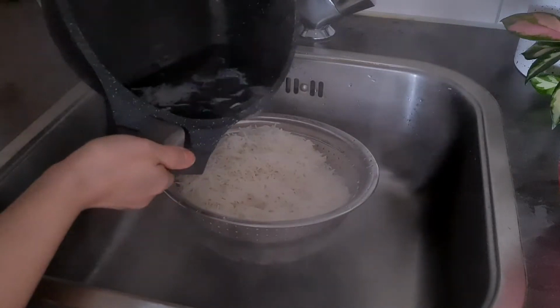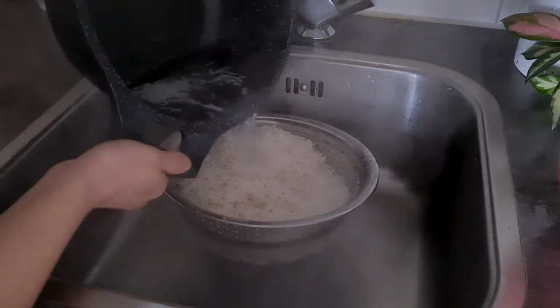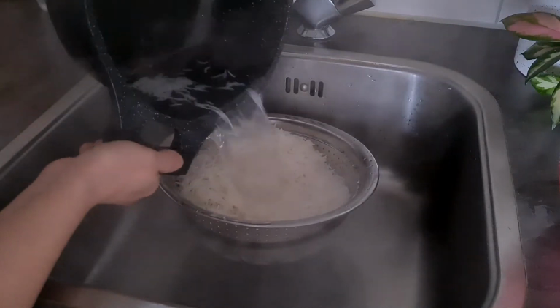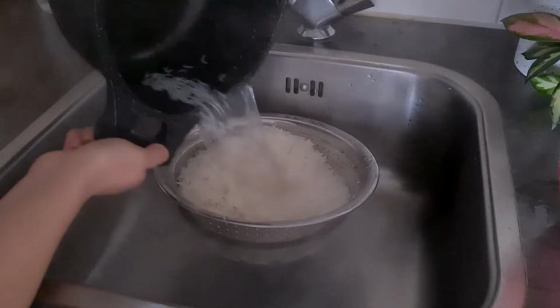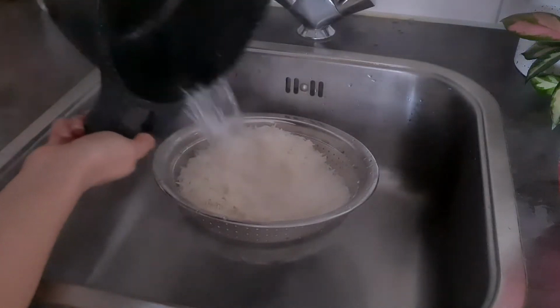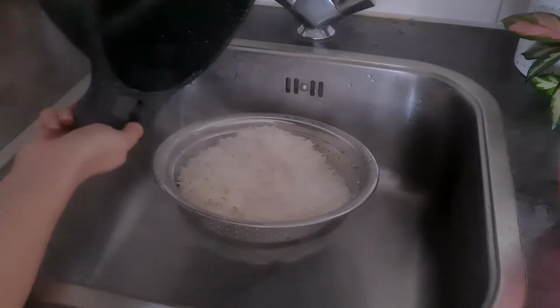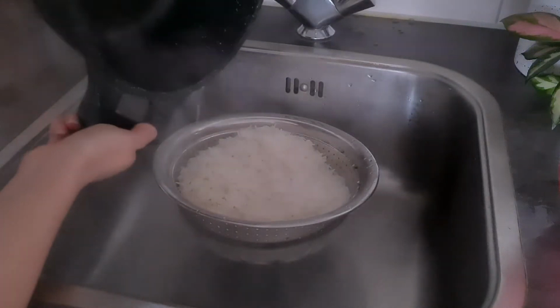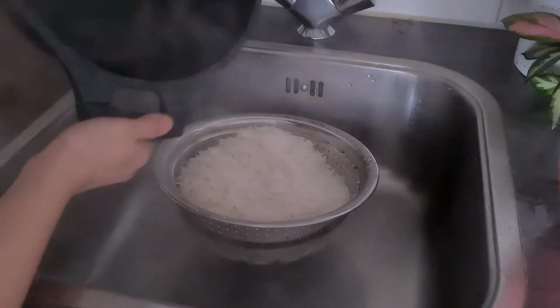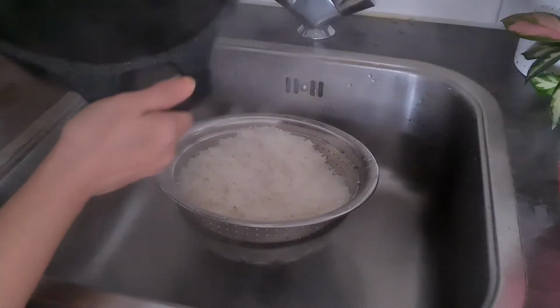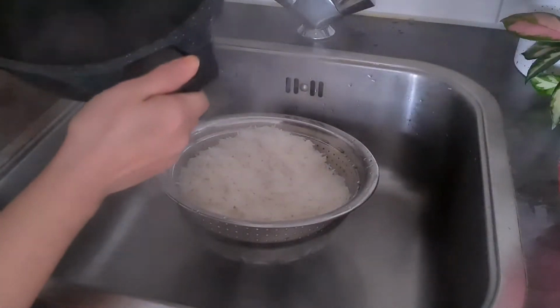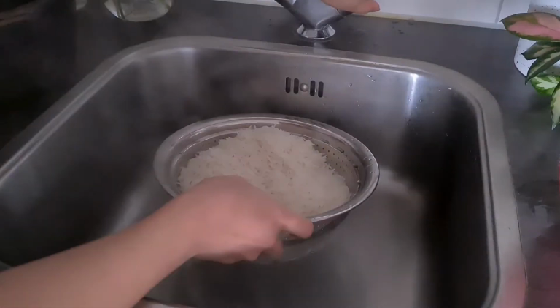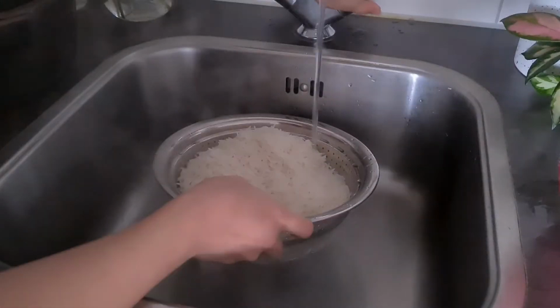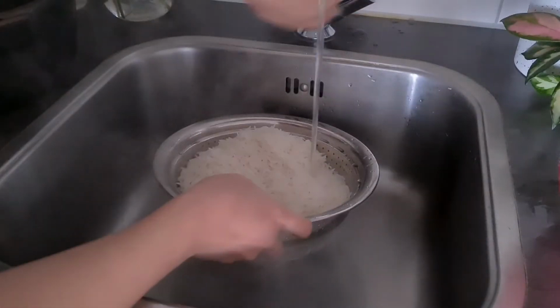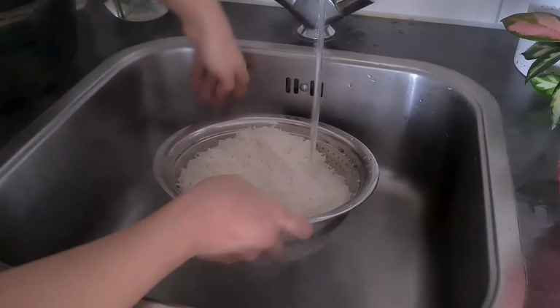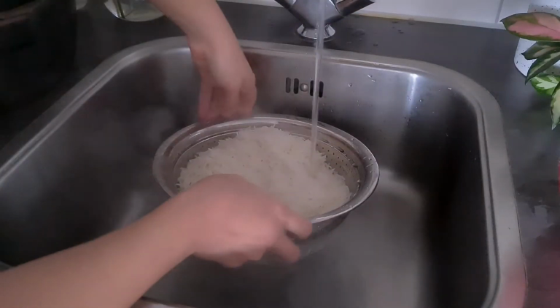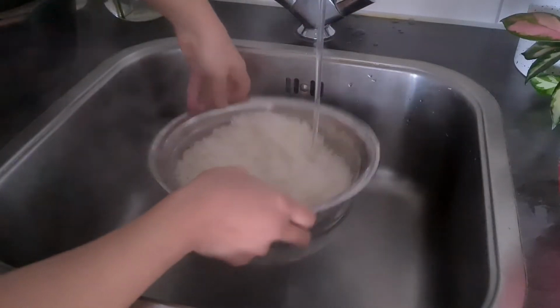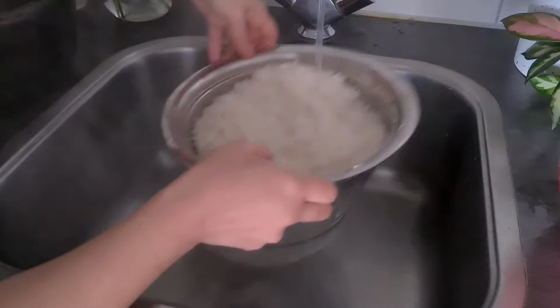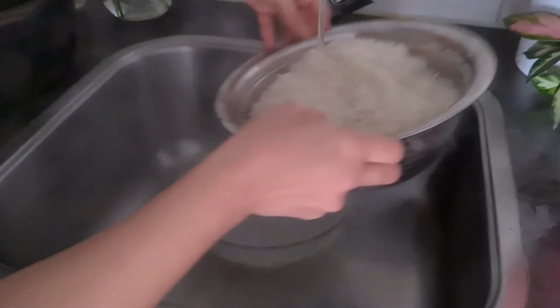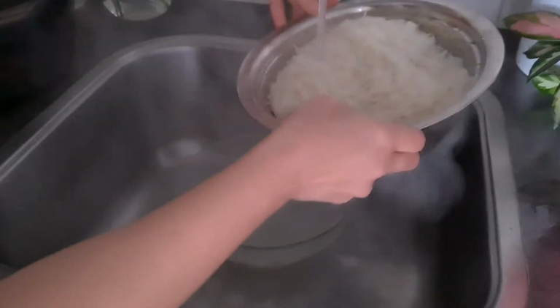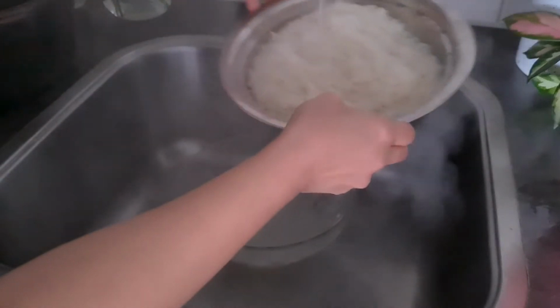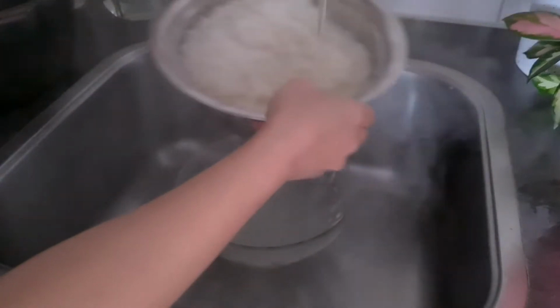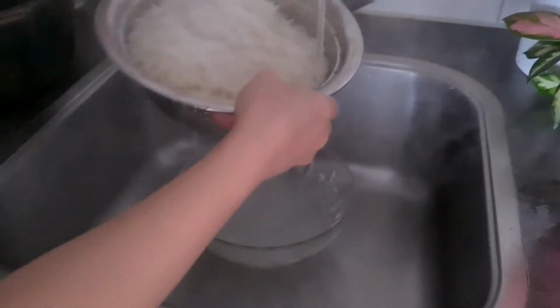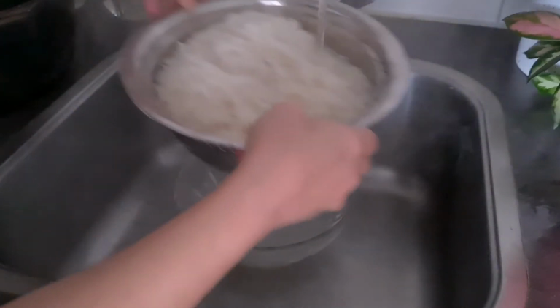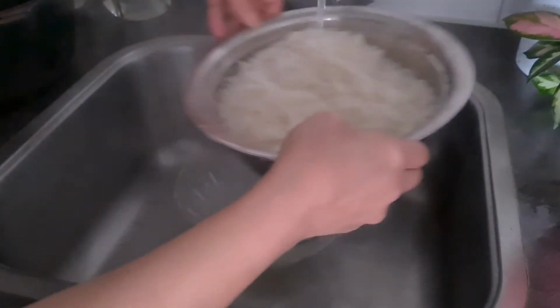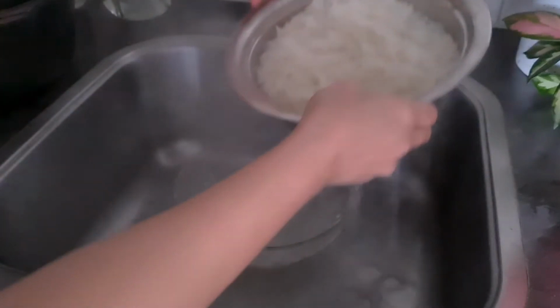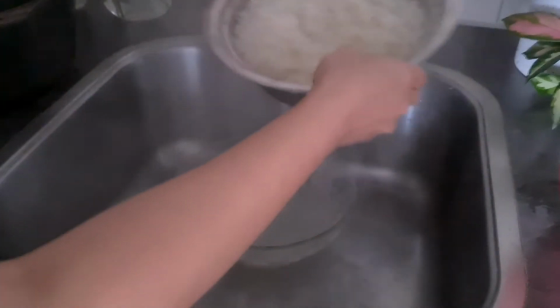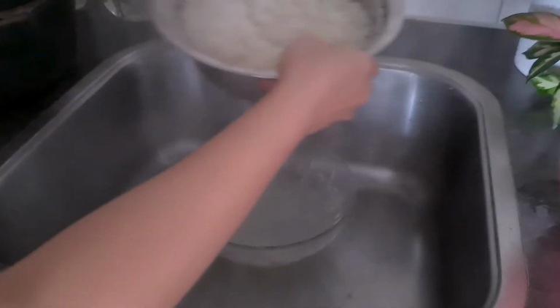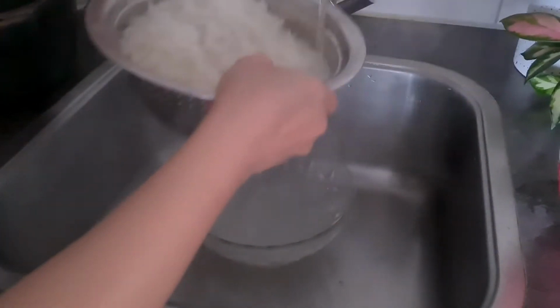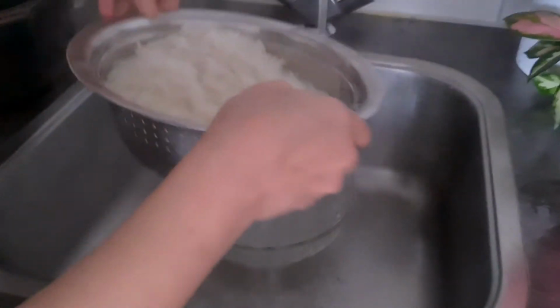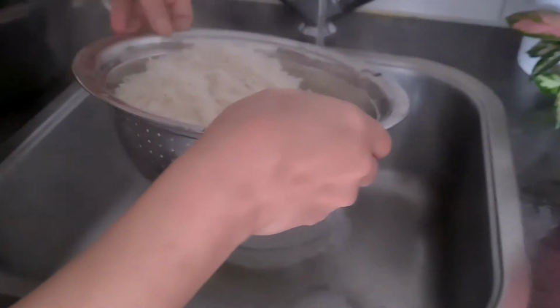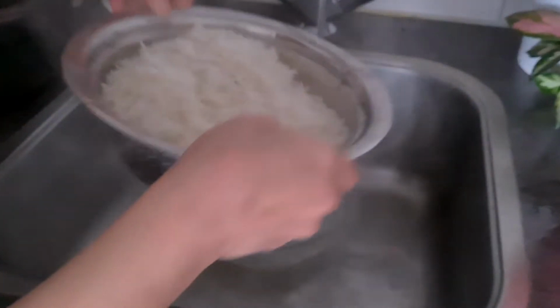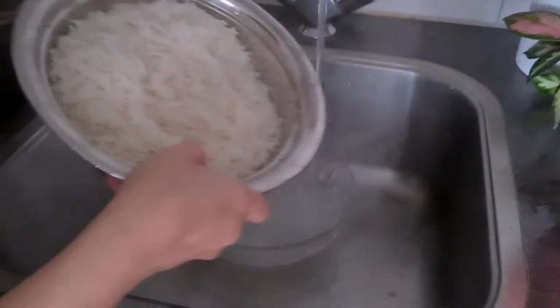Rinse the pot, then rinse the rice under cold water.